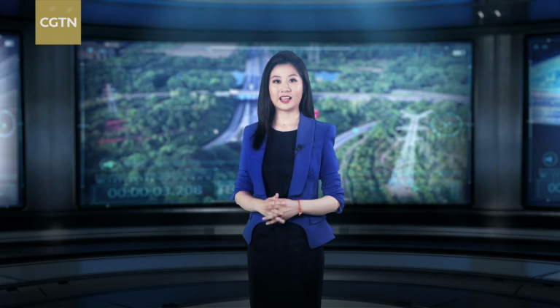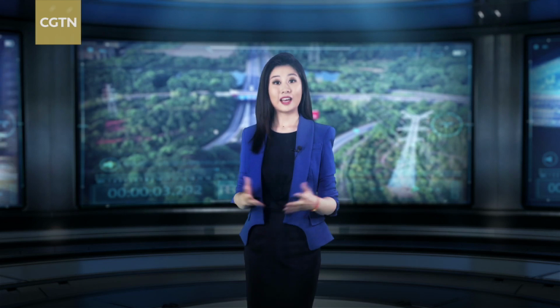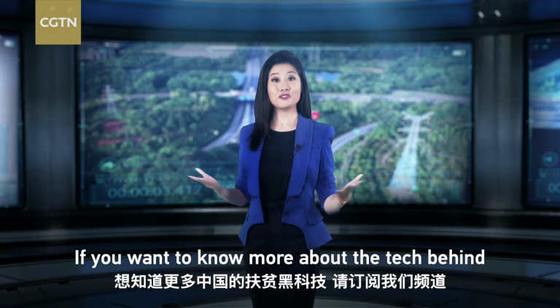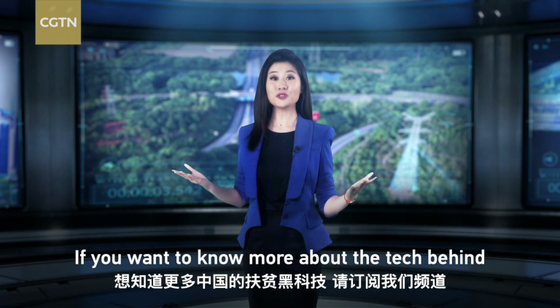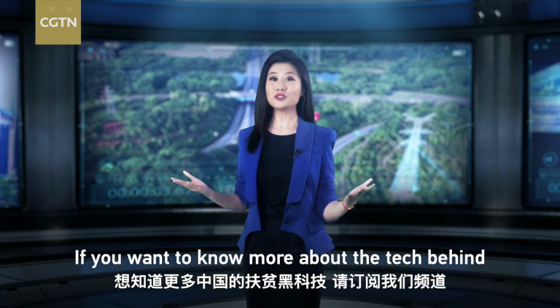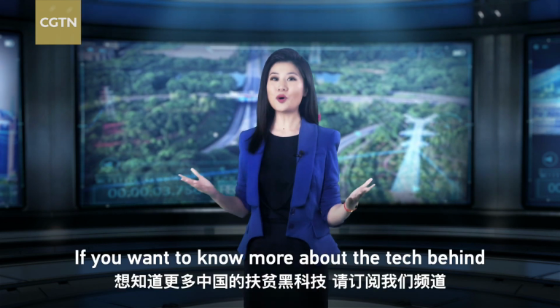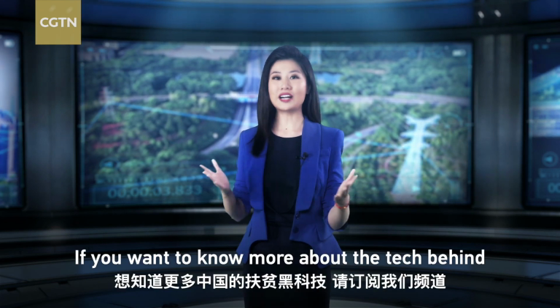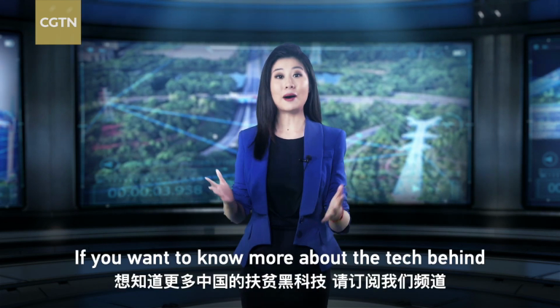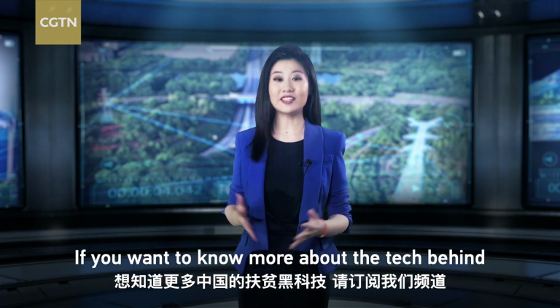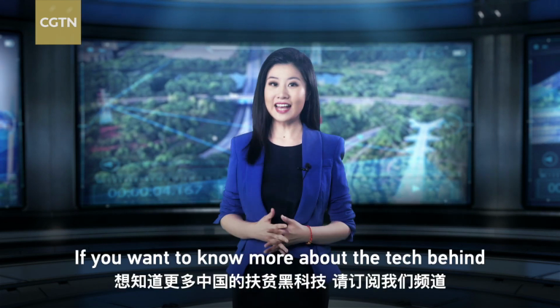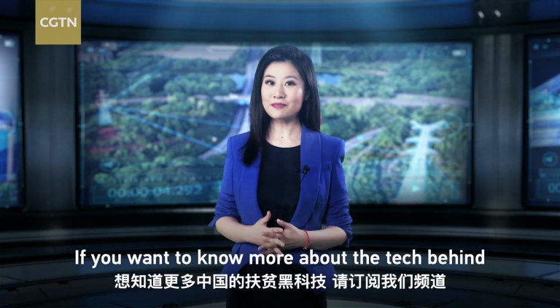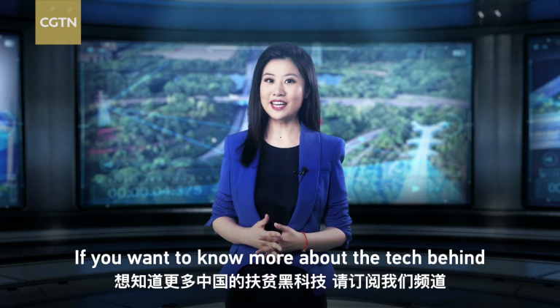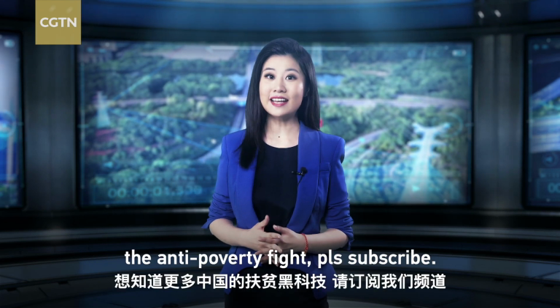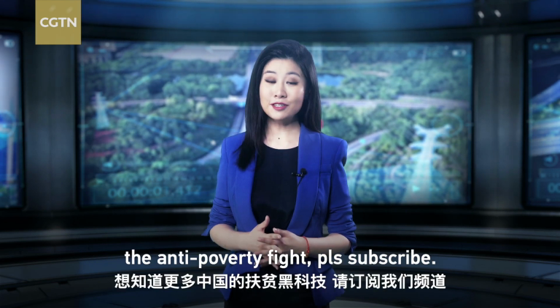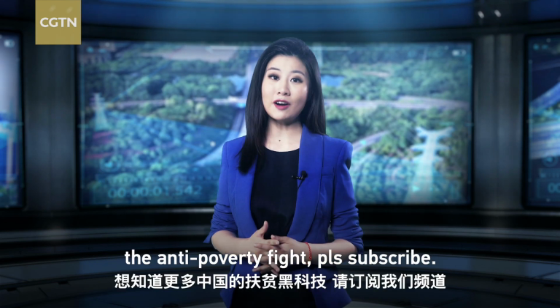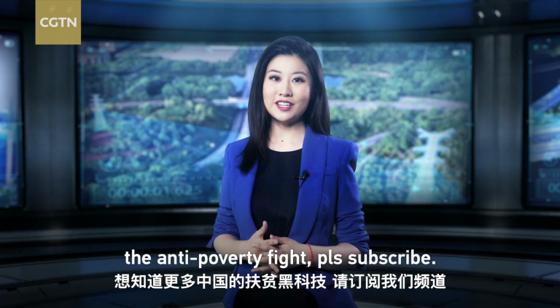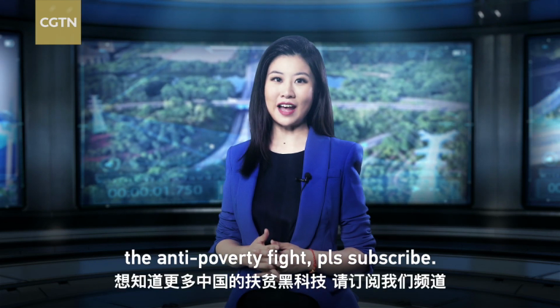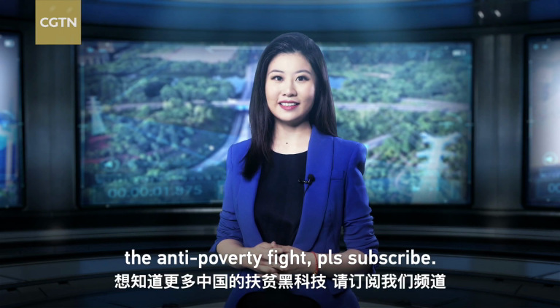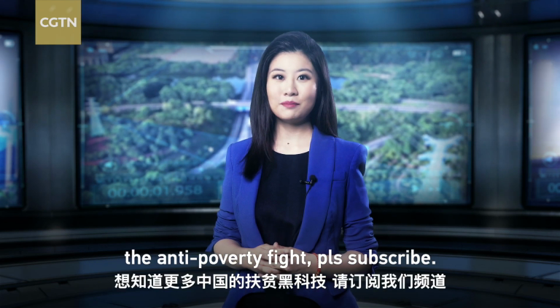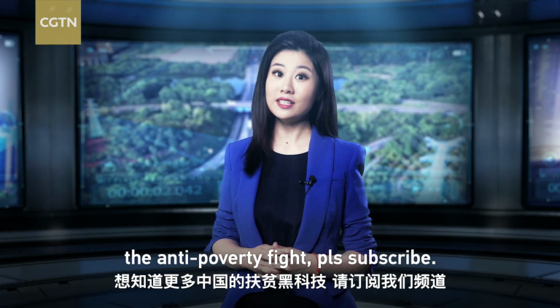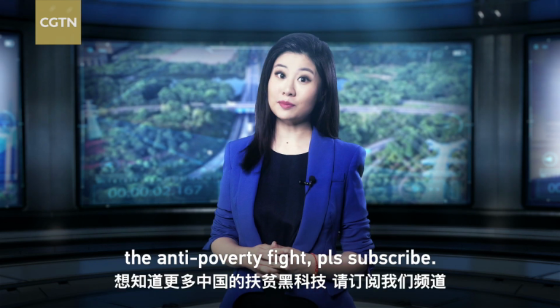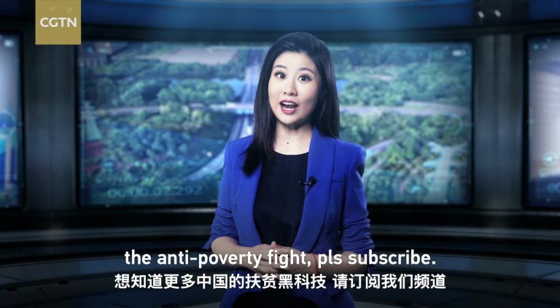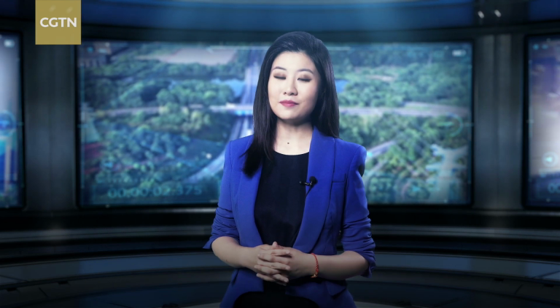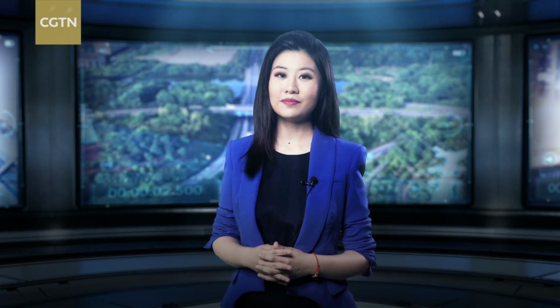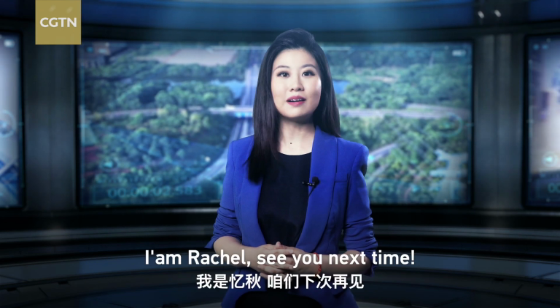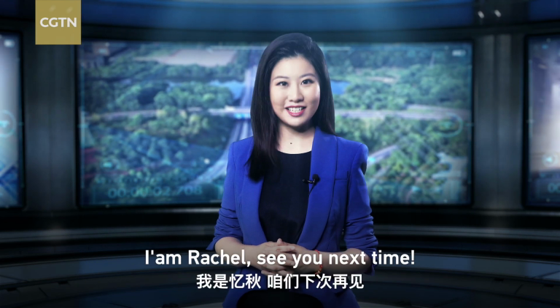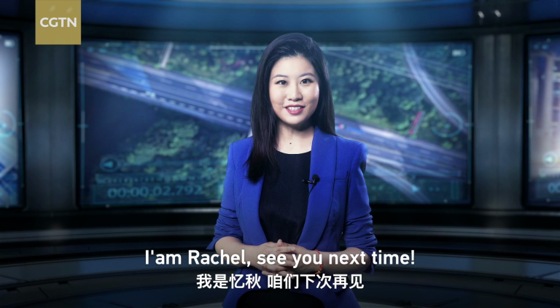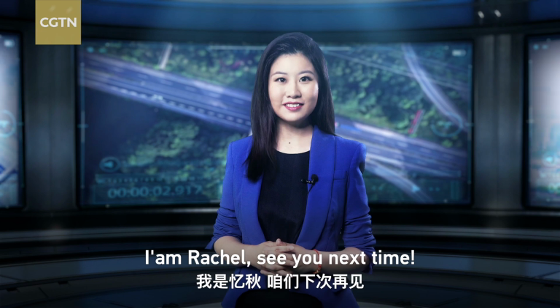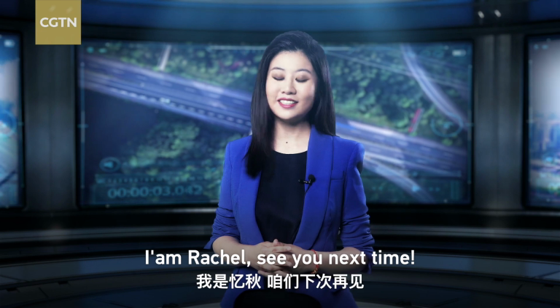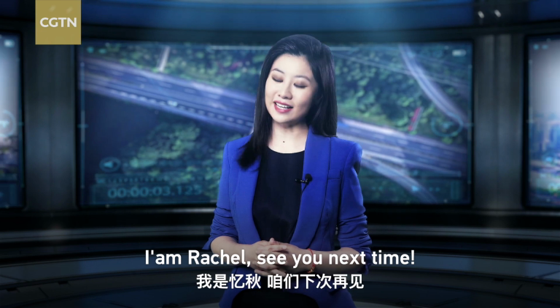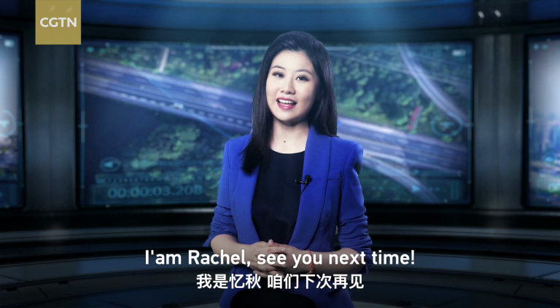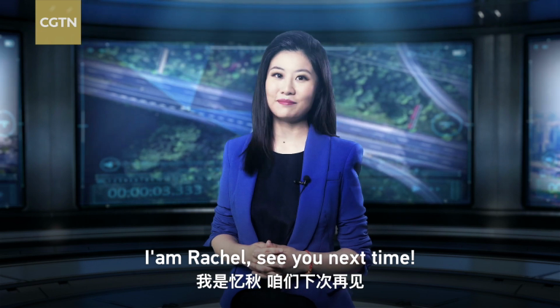If you want to know more about the tech behind the anti-poverty fight, please subscribe. I'm Rachel — see you next time.